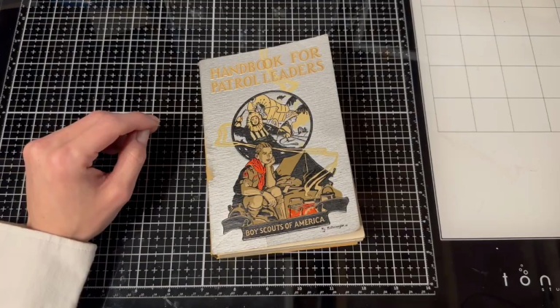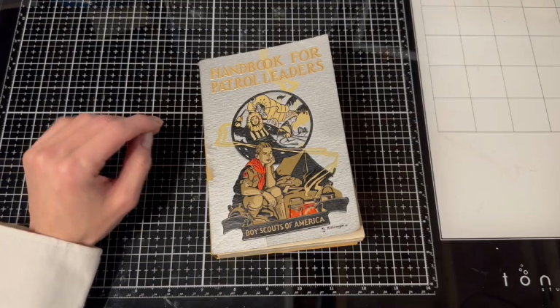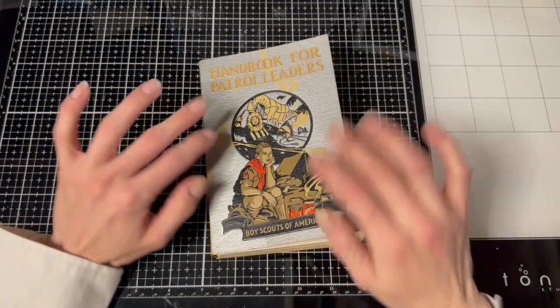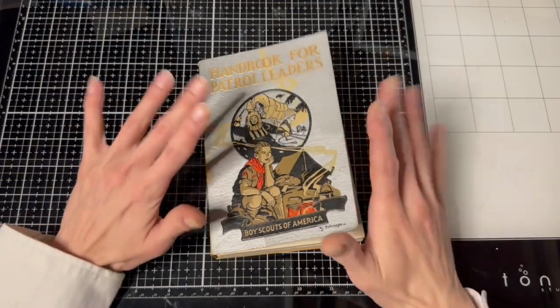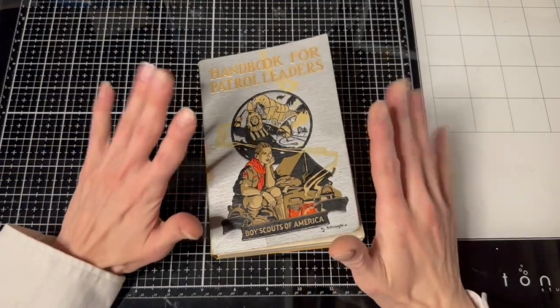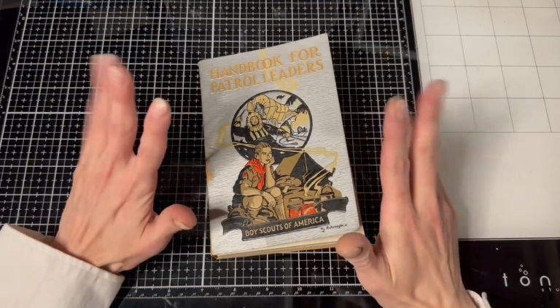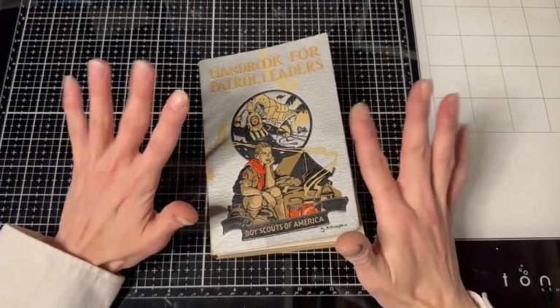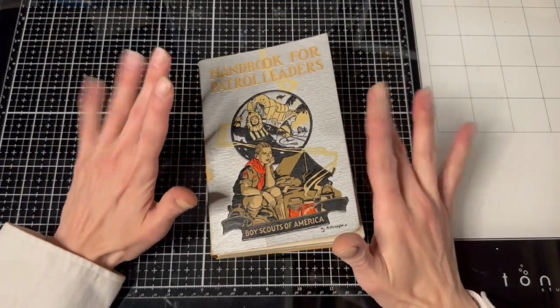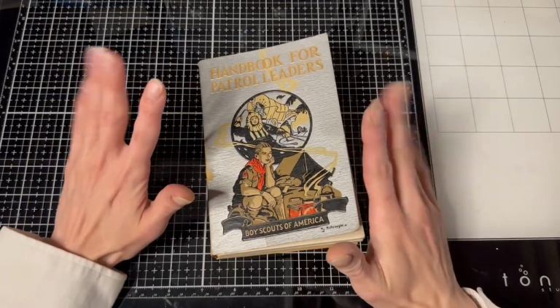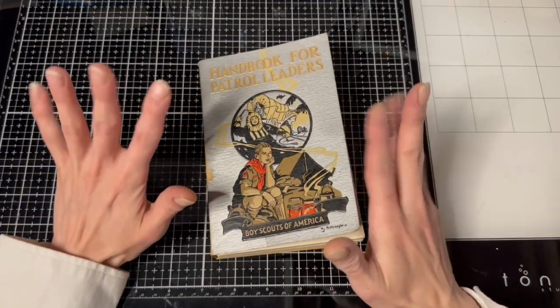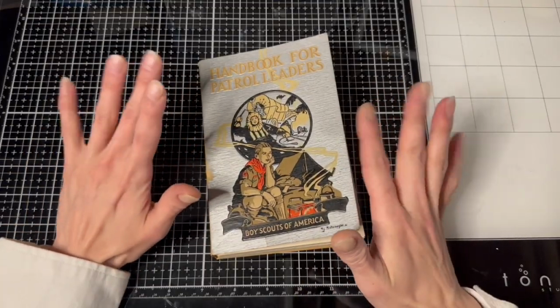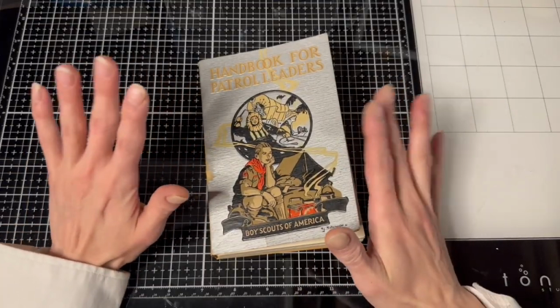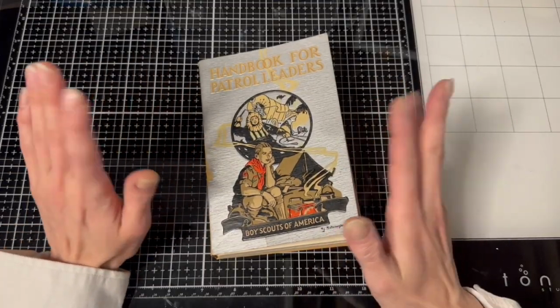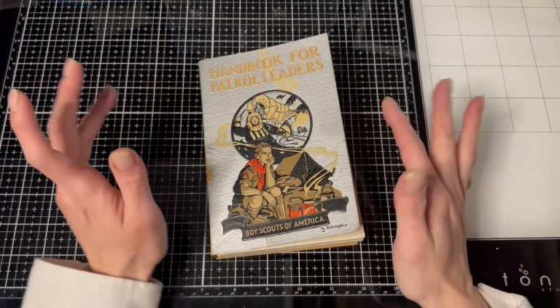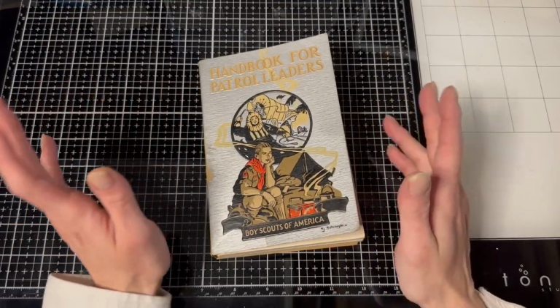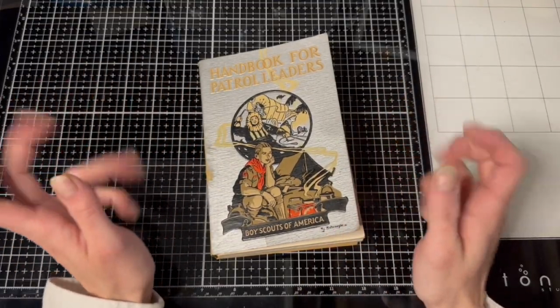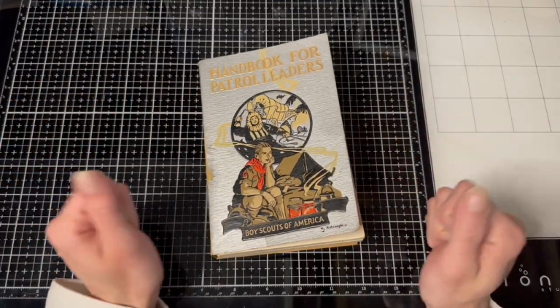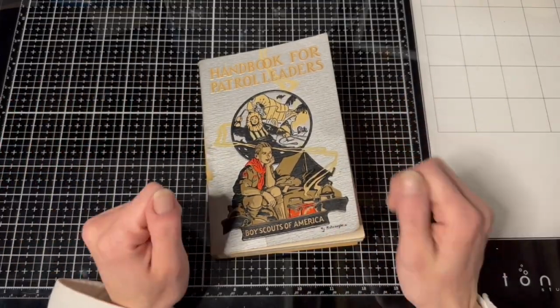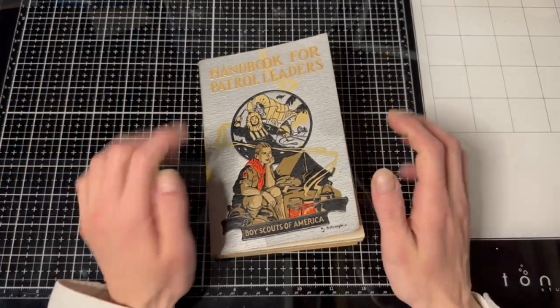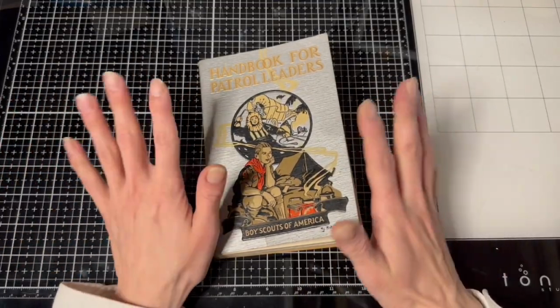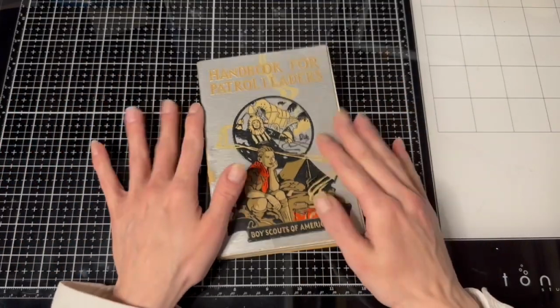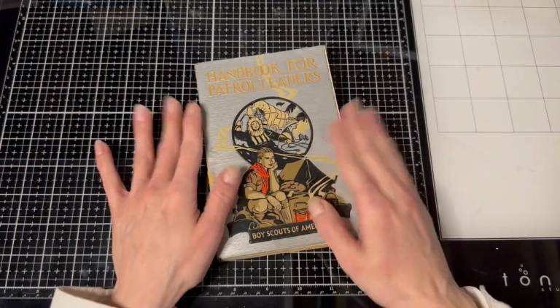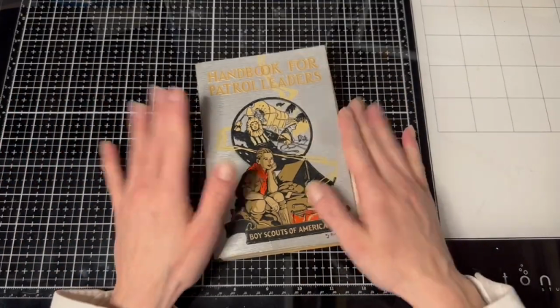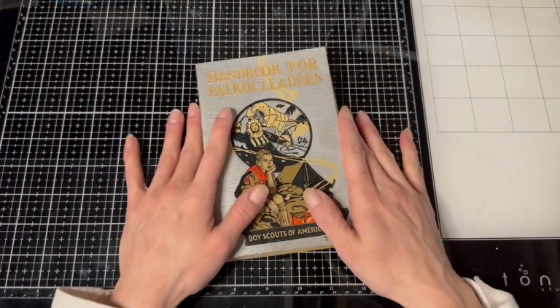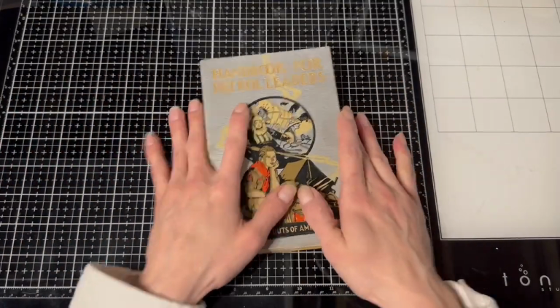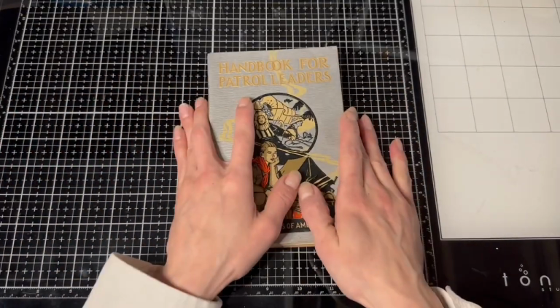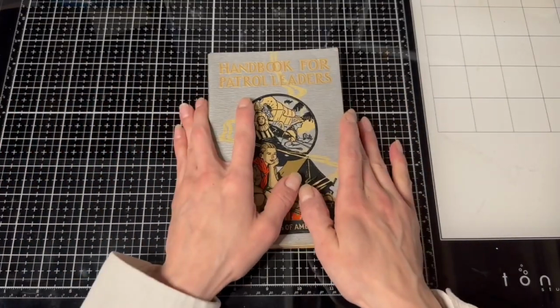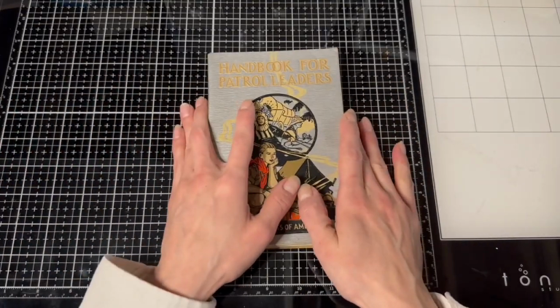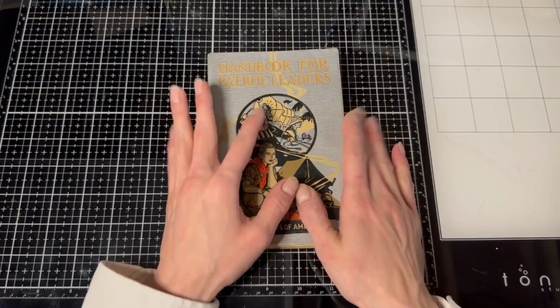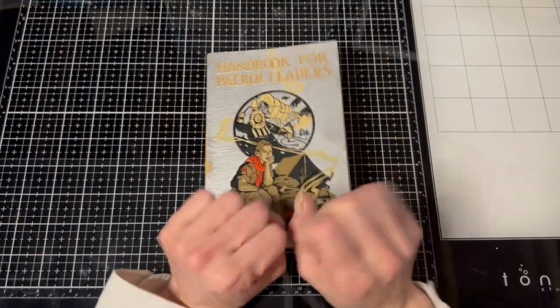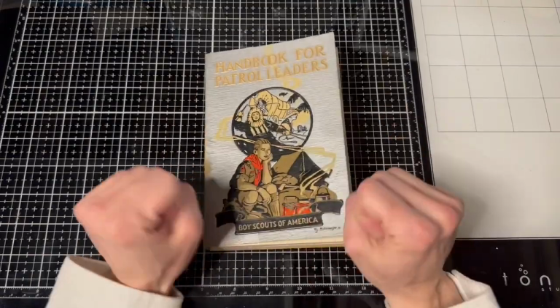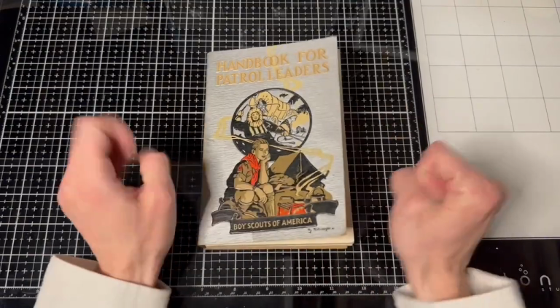Hi guys, Kyung here, and we're here for another Roxy's Weekly Challenge, week two.